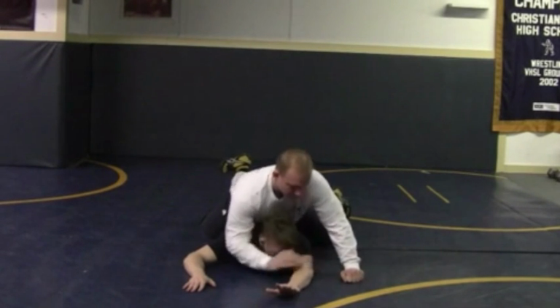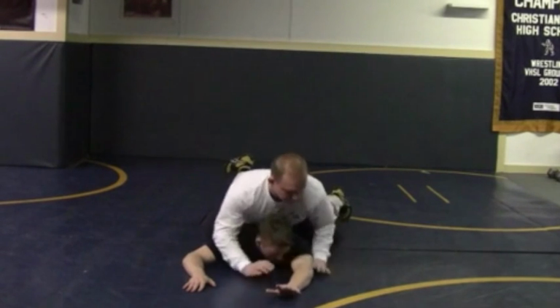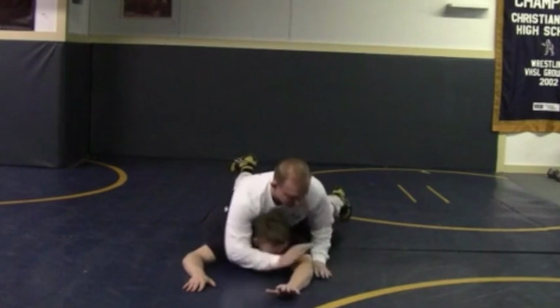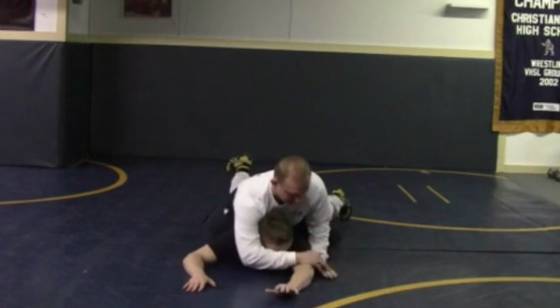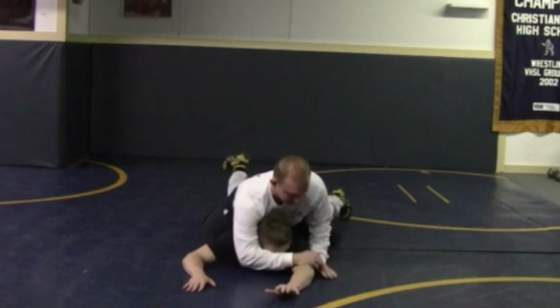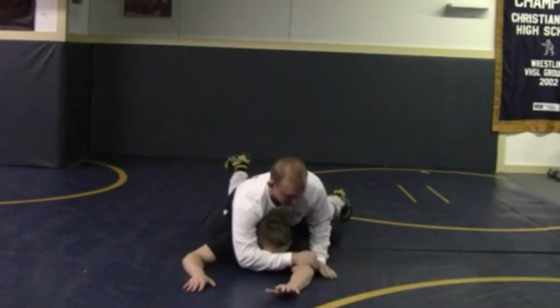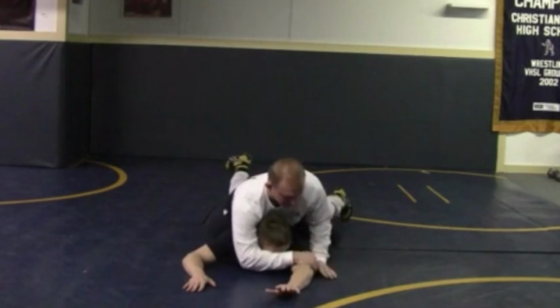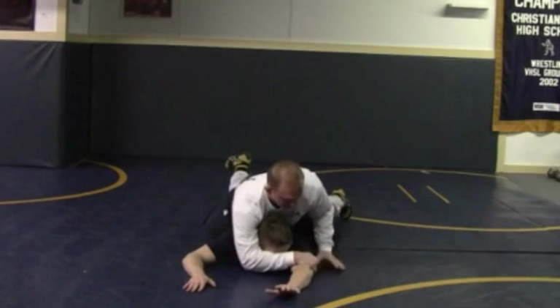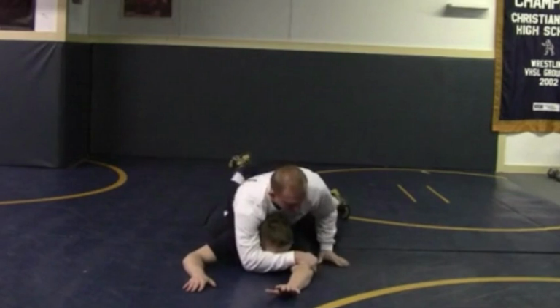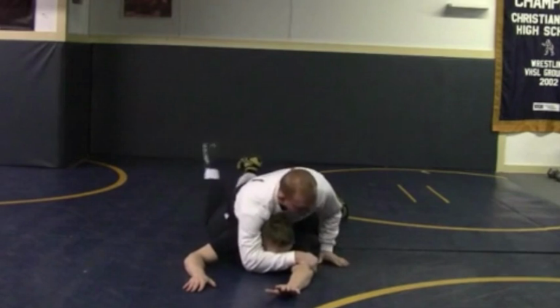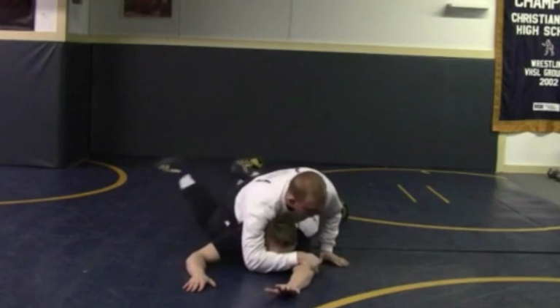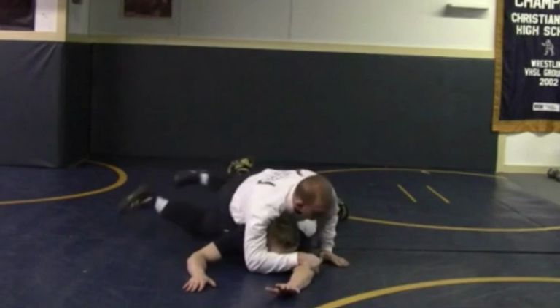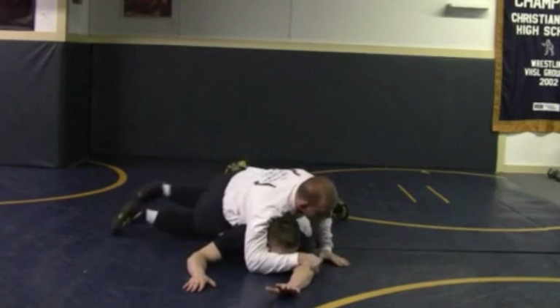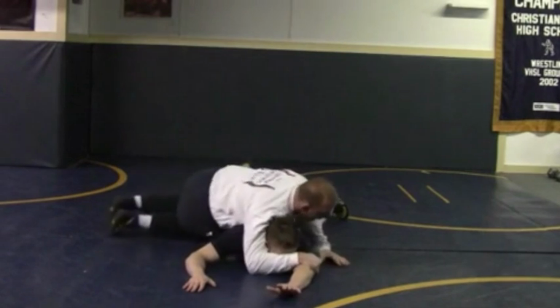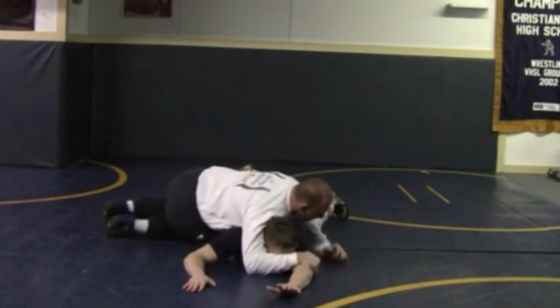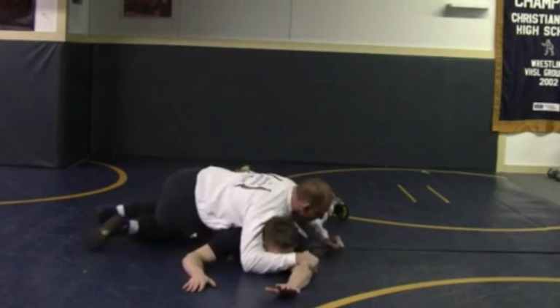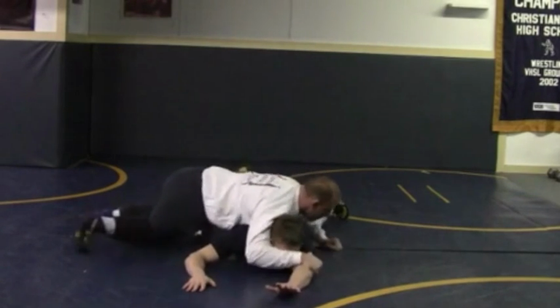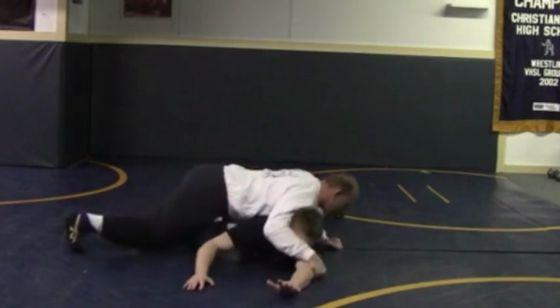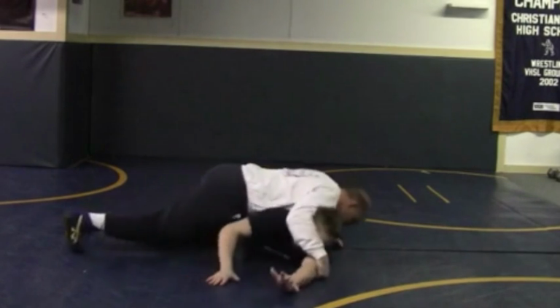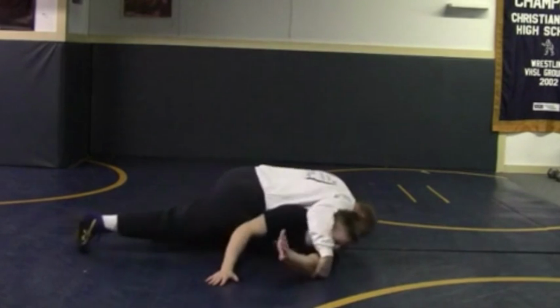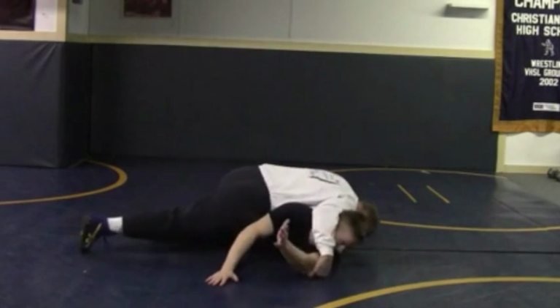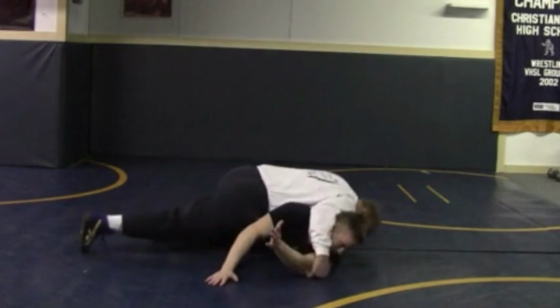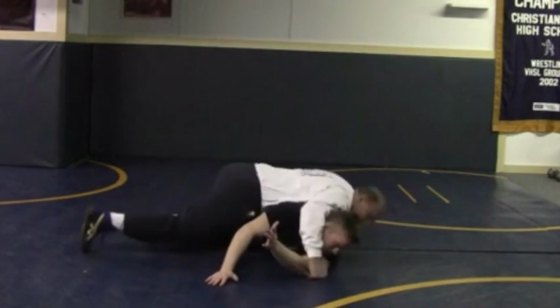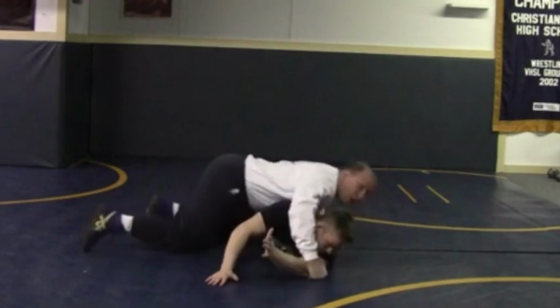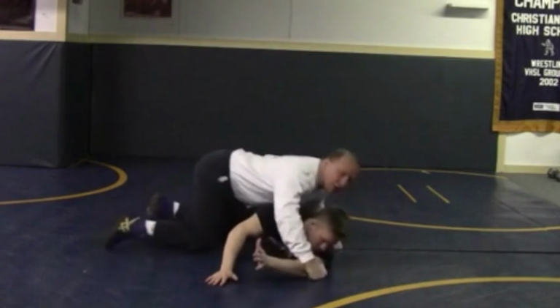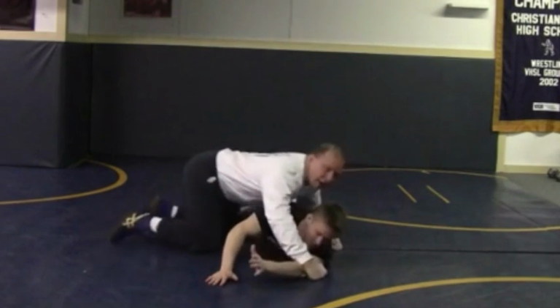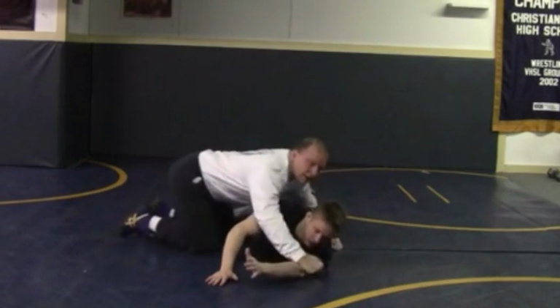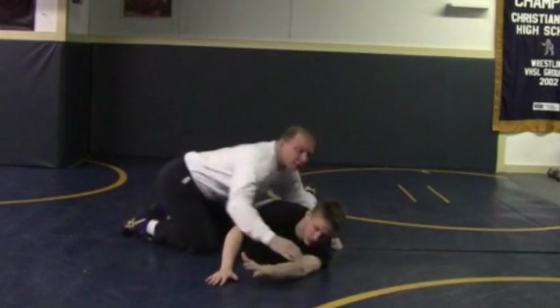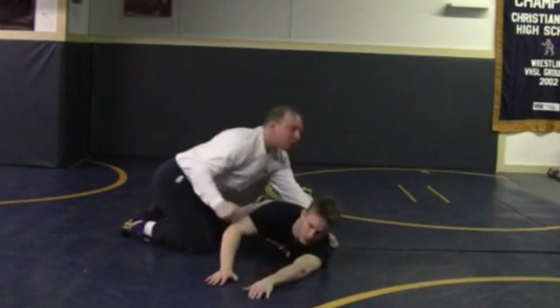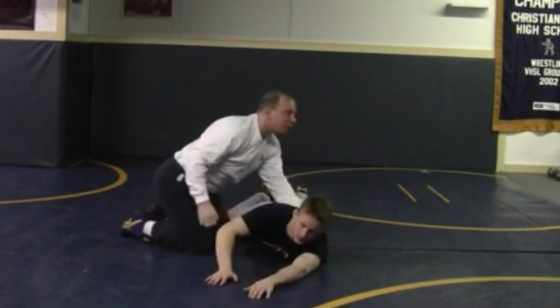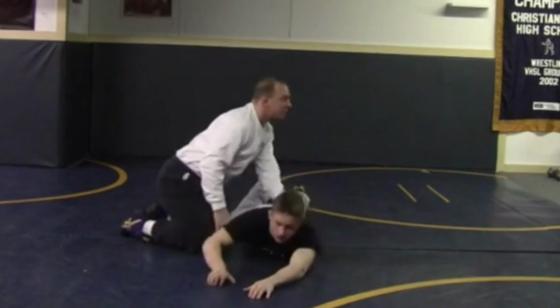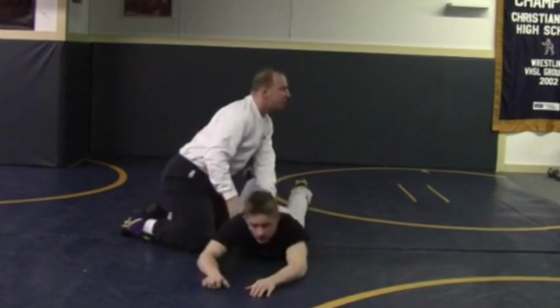Once we get this, we're going to jump to the side. Throw our cross face. Go into our series.